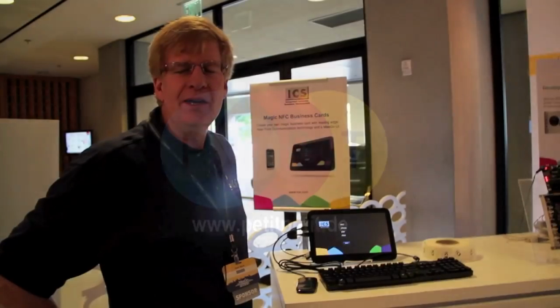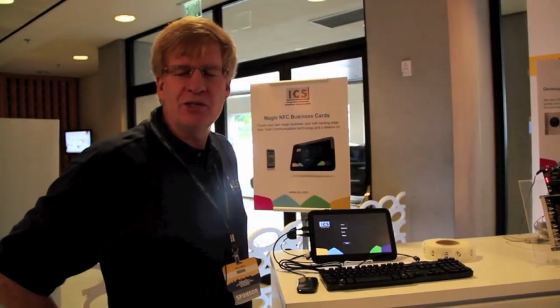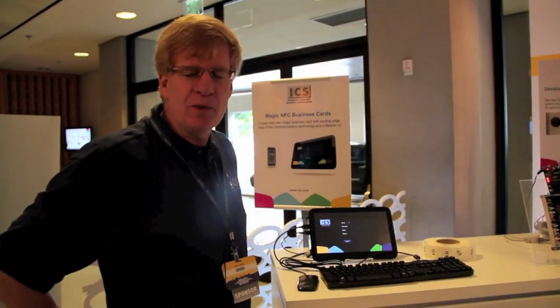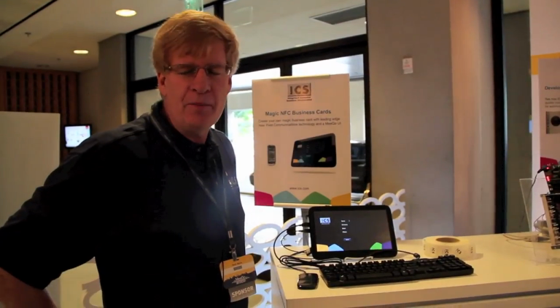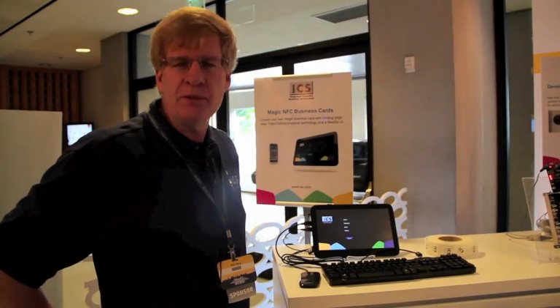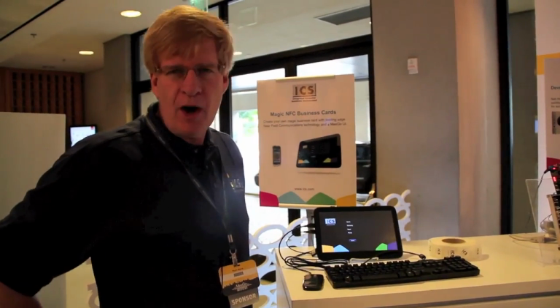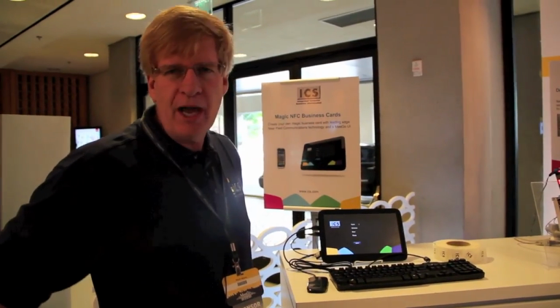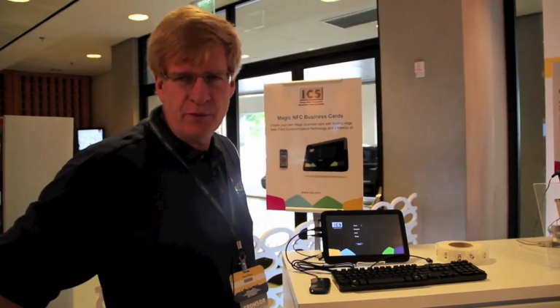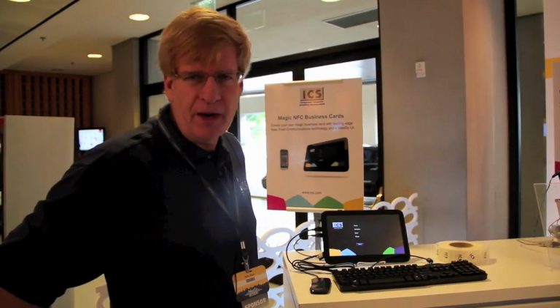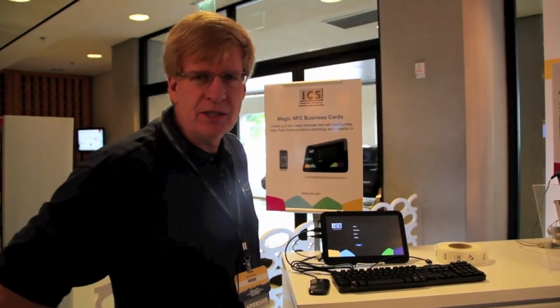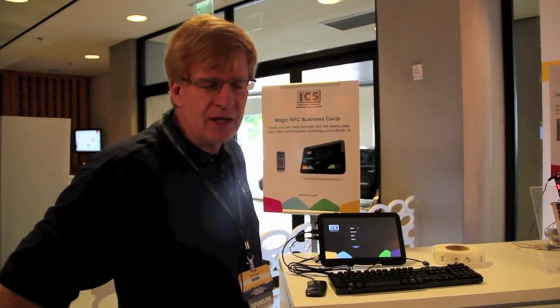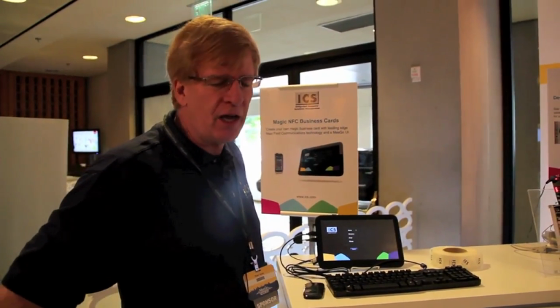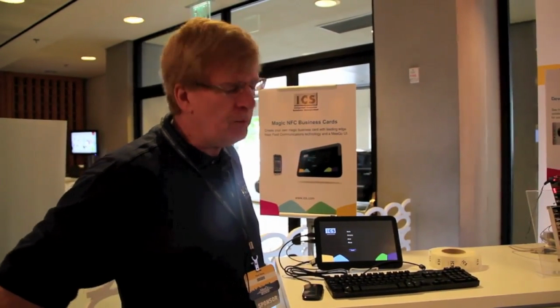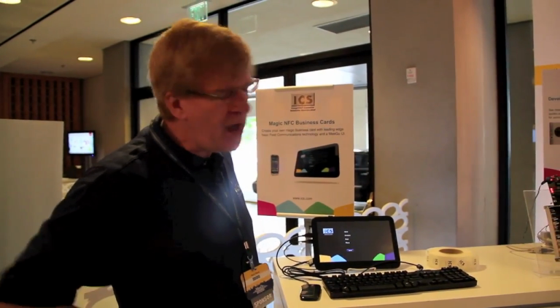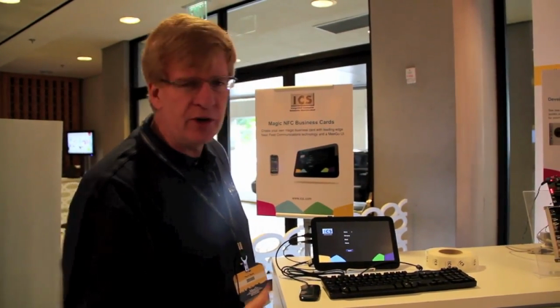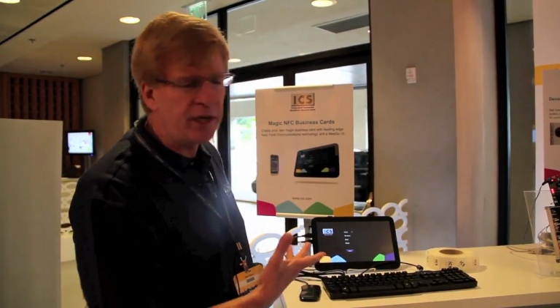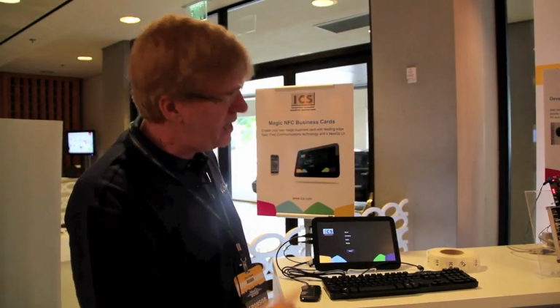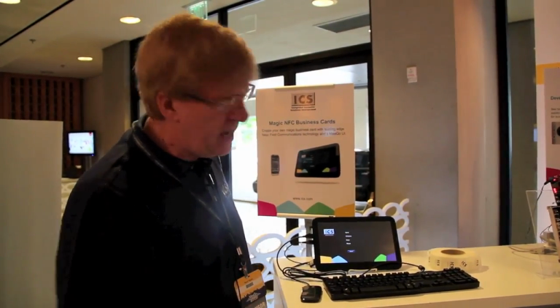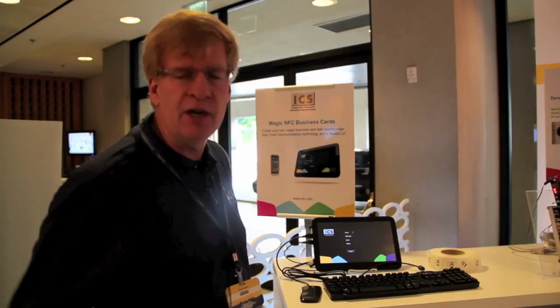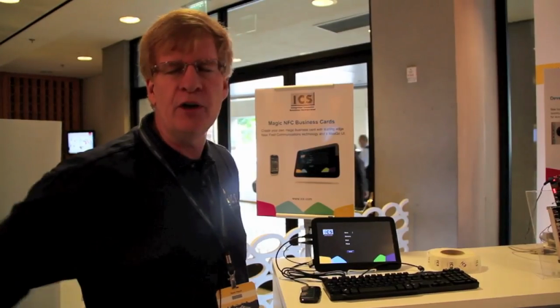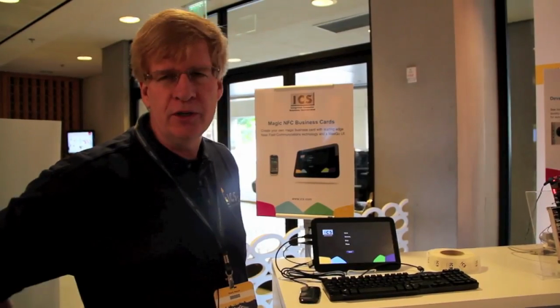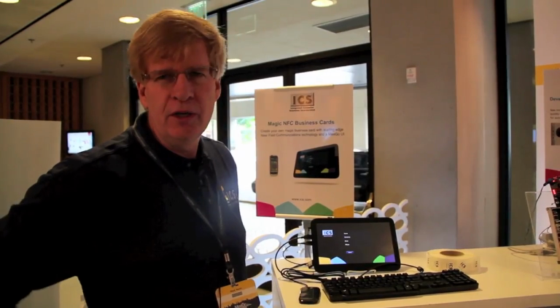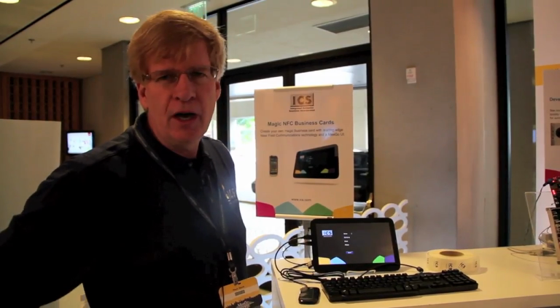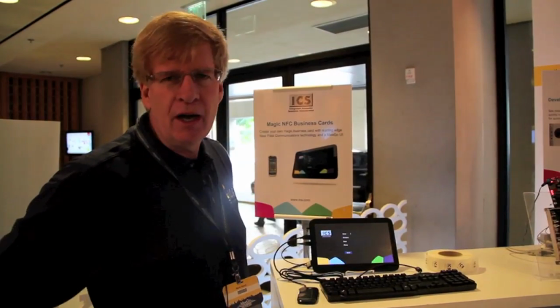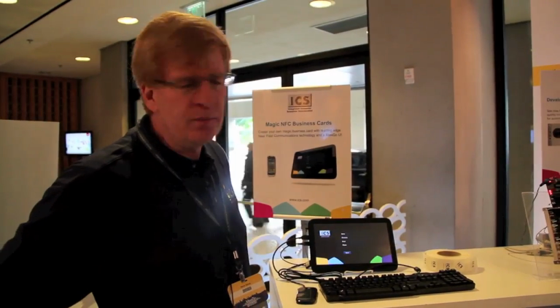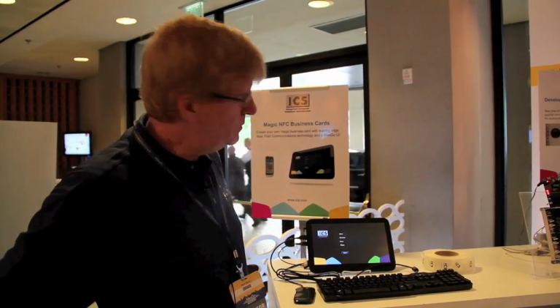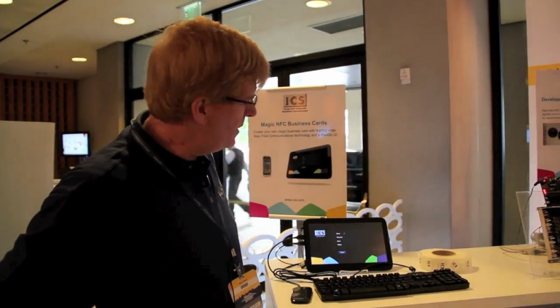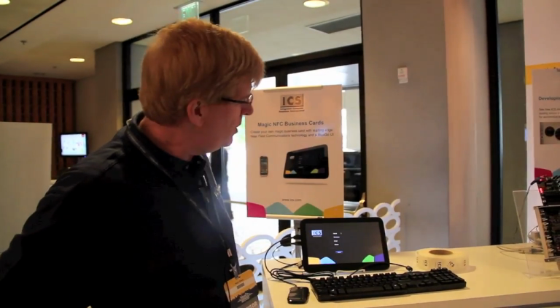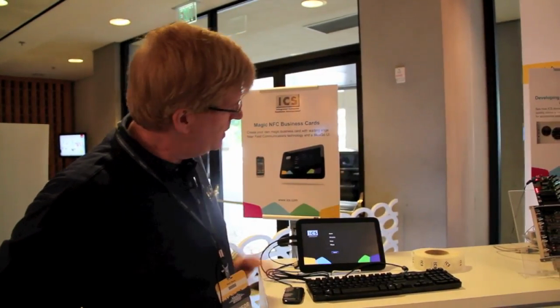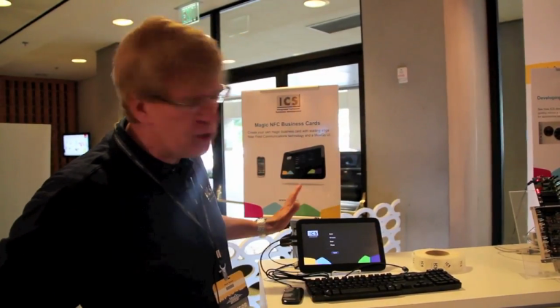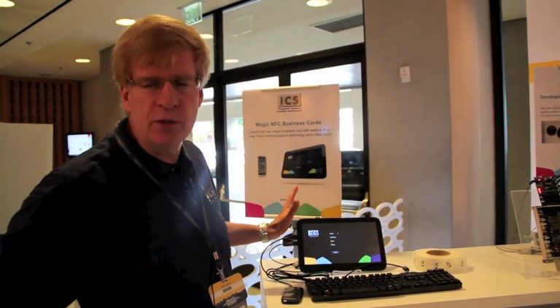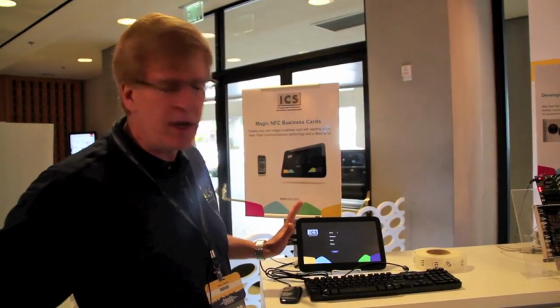My name is Mark Katcher from ICS. We have here today a near-field demo in connection with Mego.